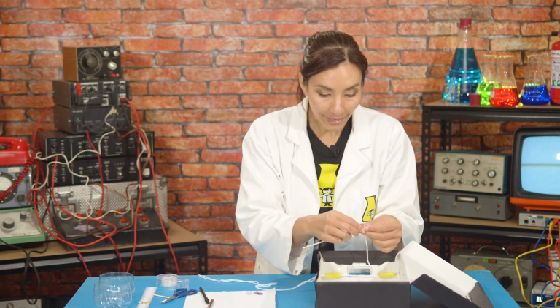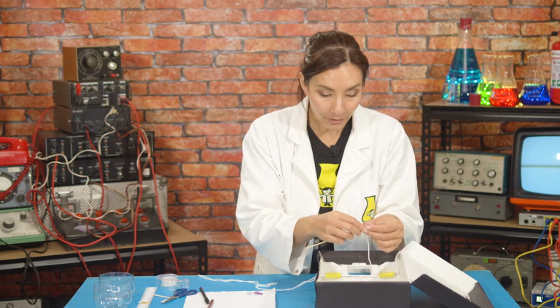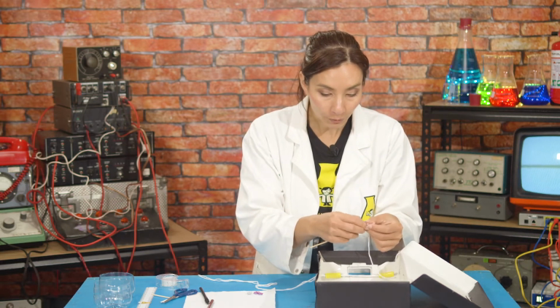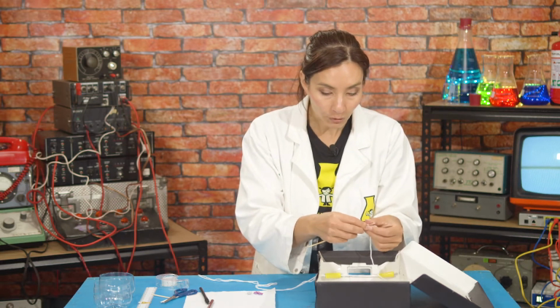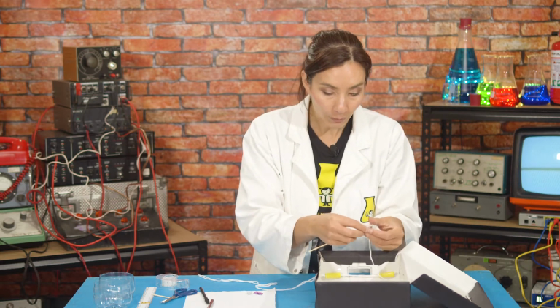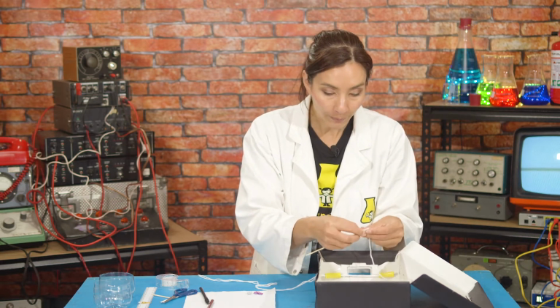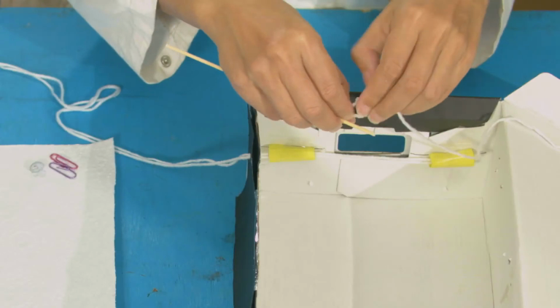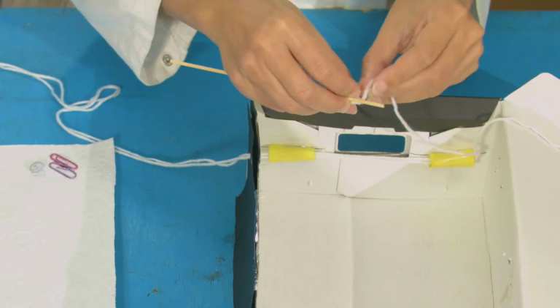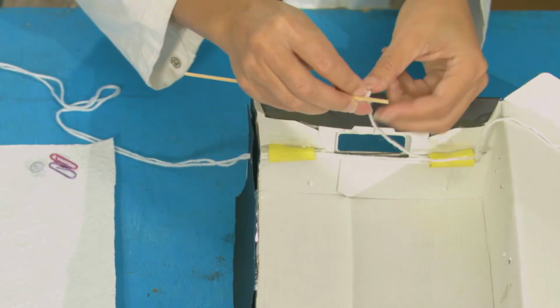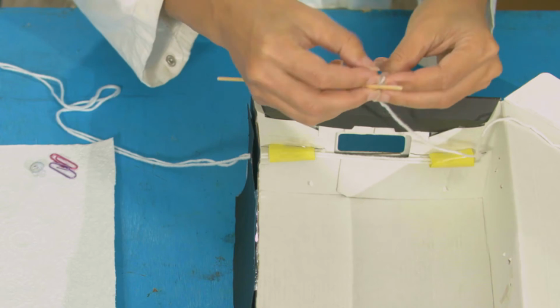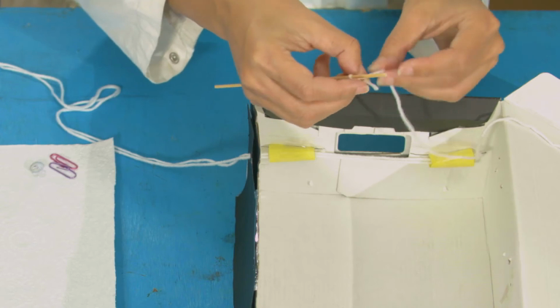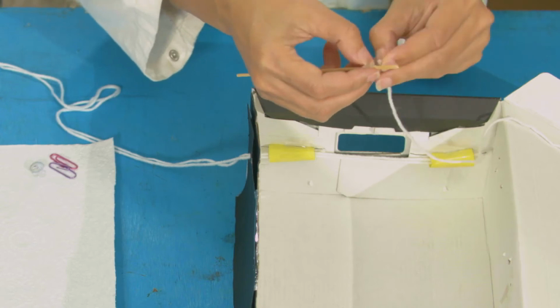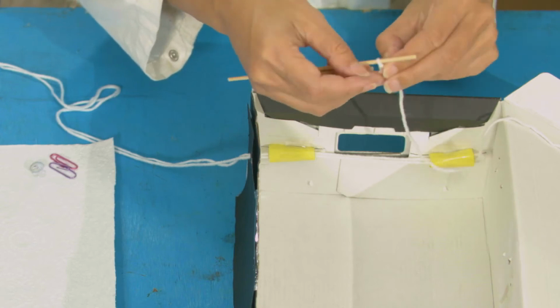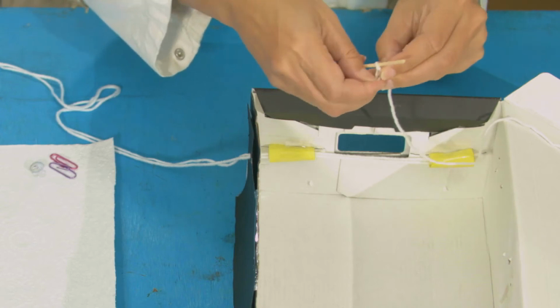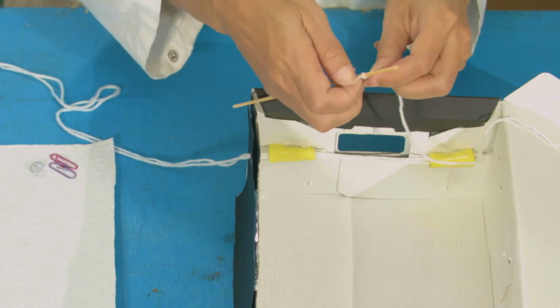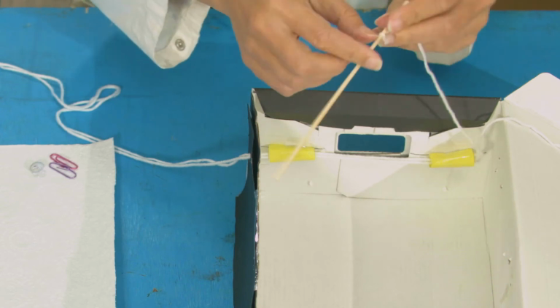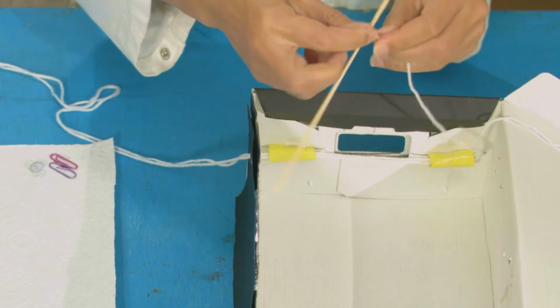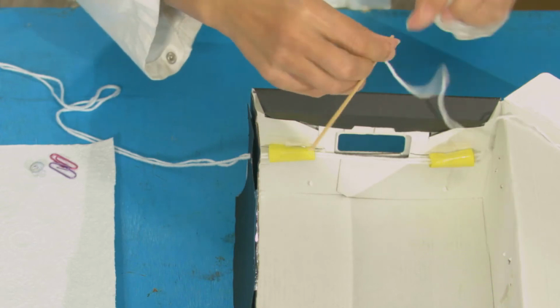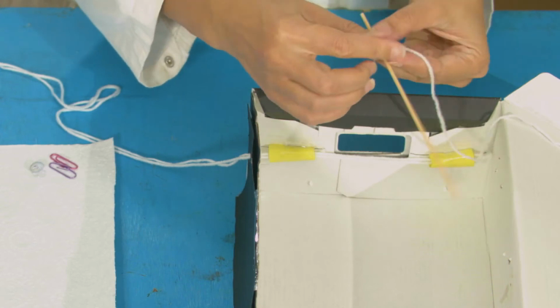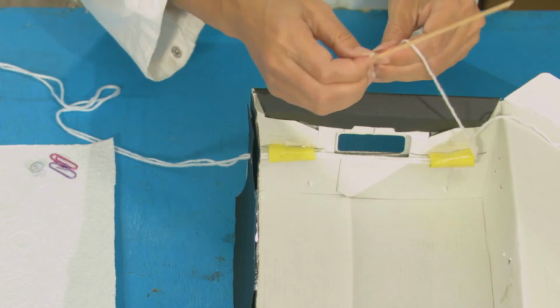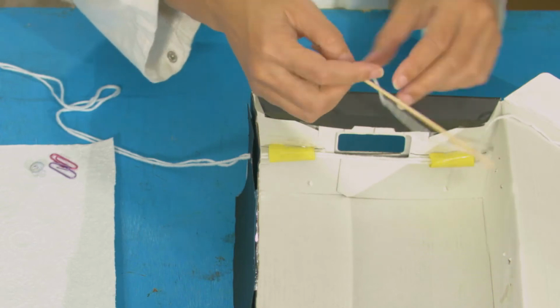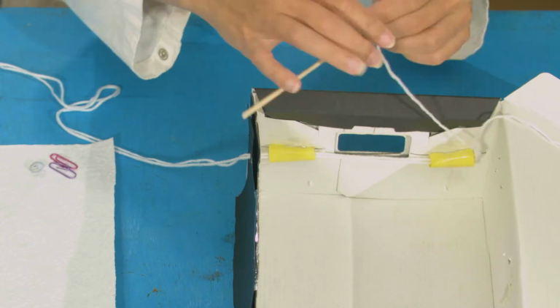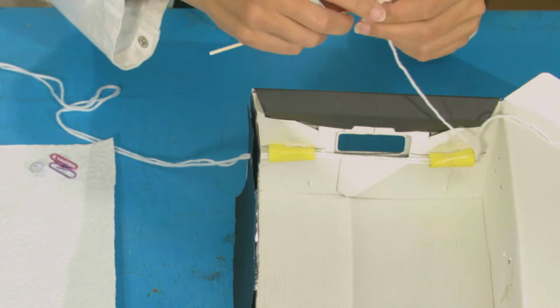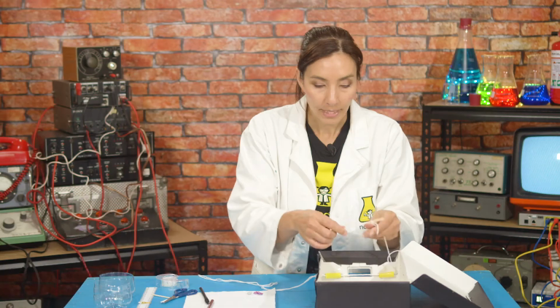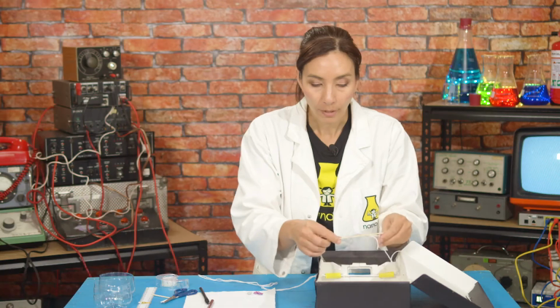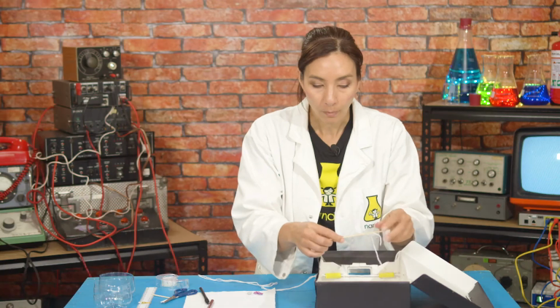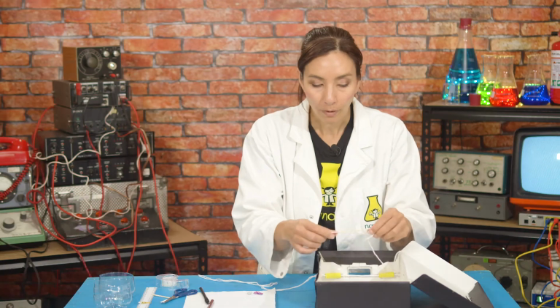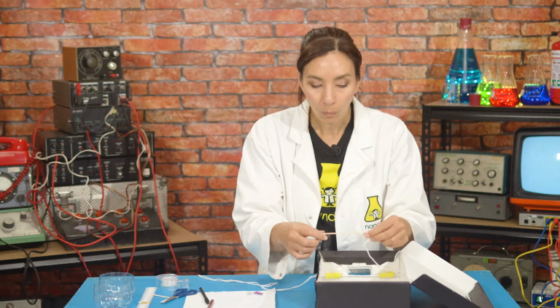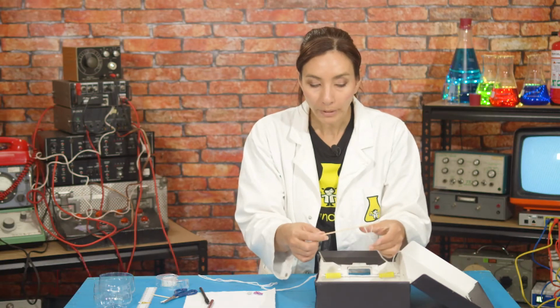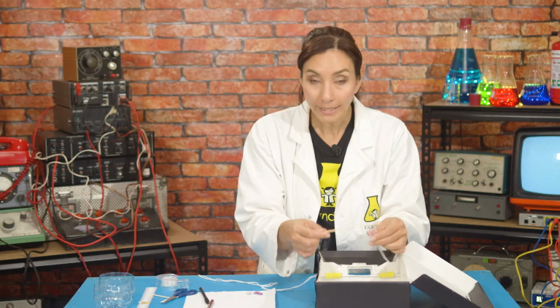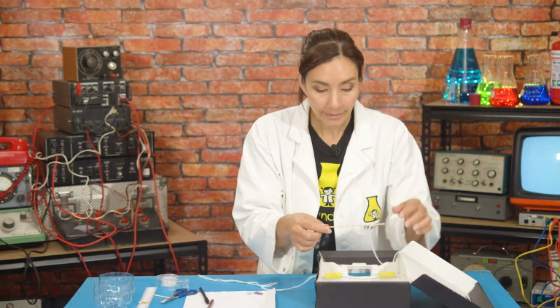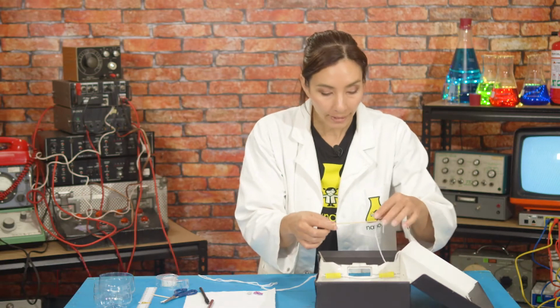Take one of these pieces of string and tie it around the end of your skewer. You probably want a double knot if you can to make sure it doesn't fall off. There we go, we've got one end tied.